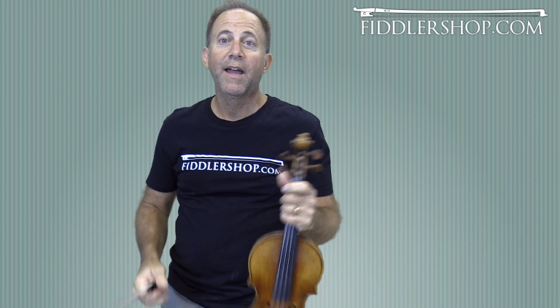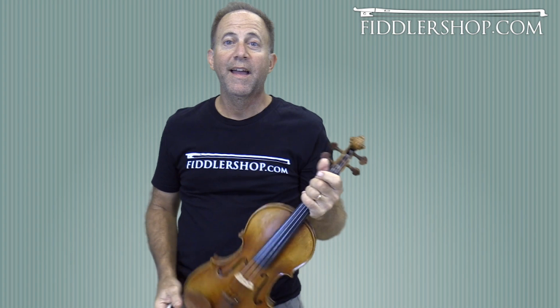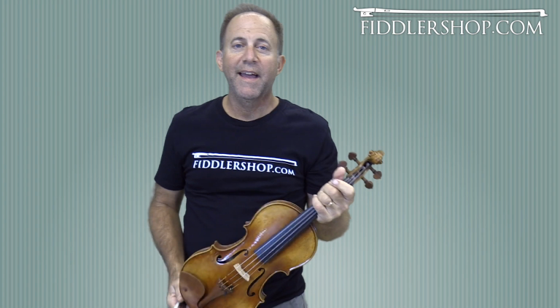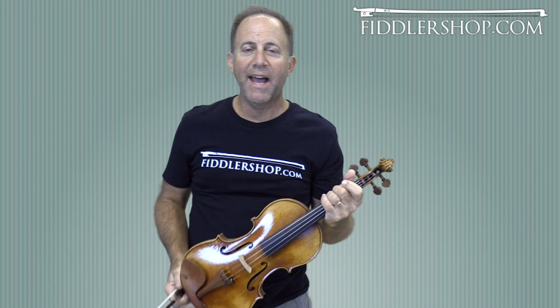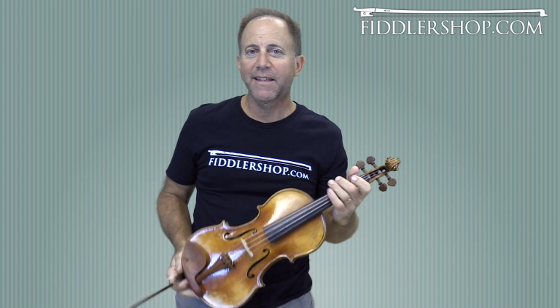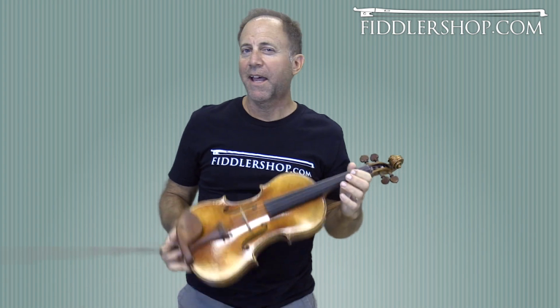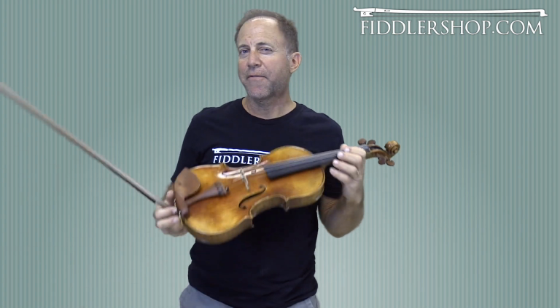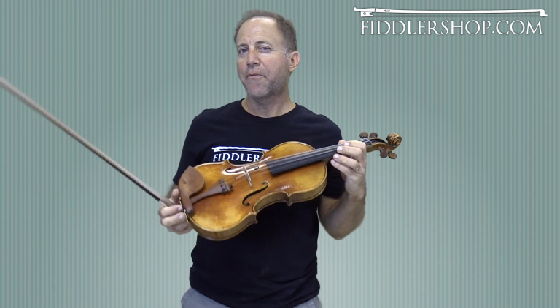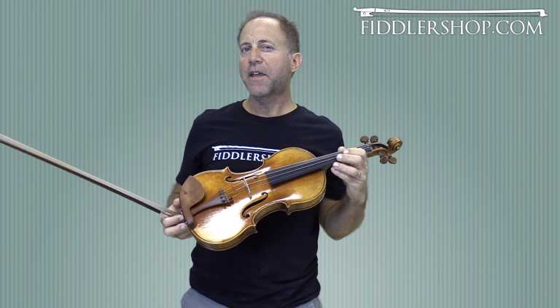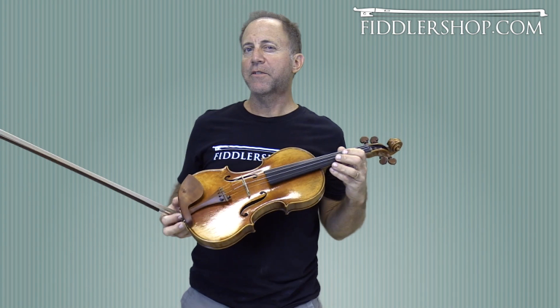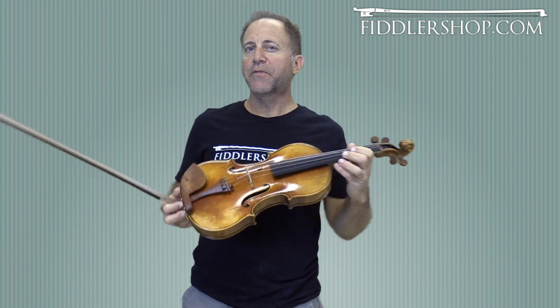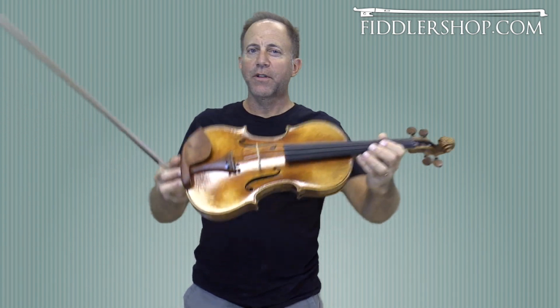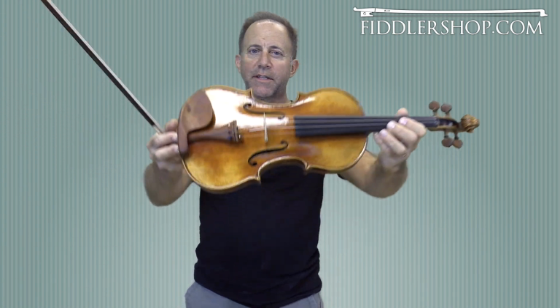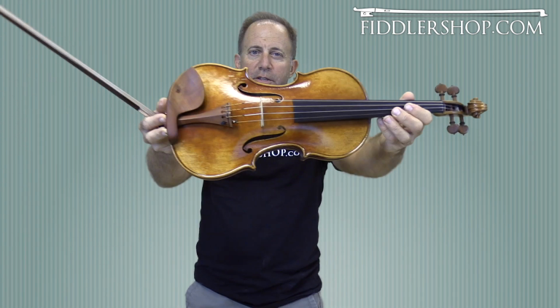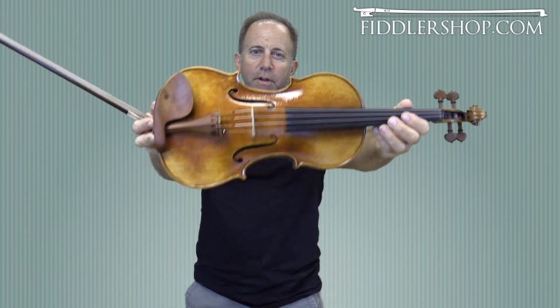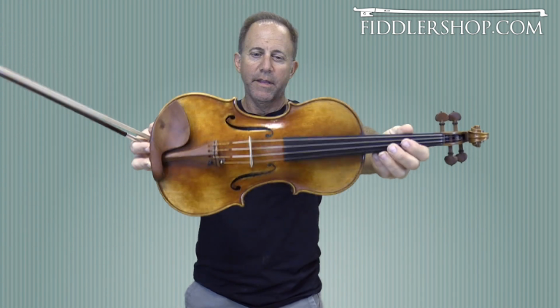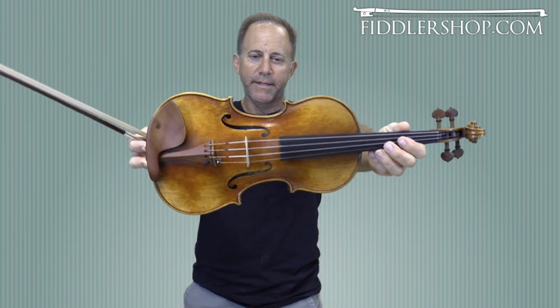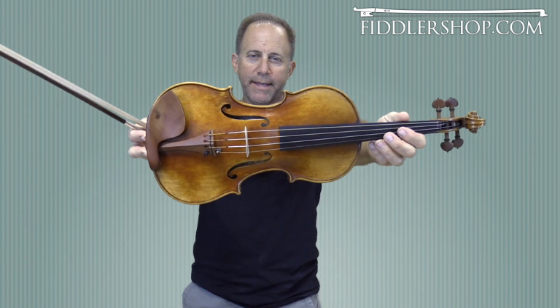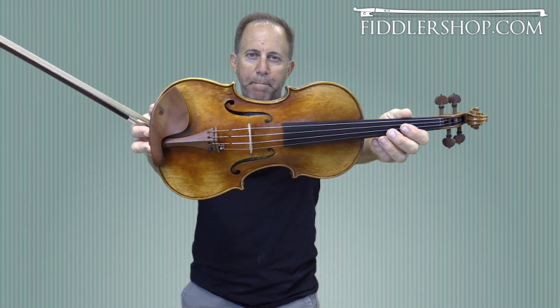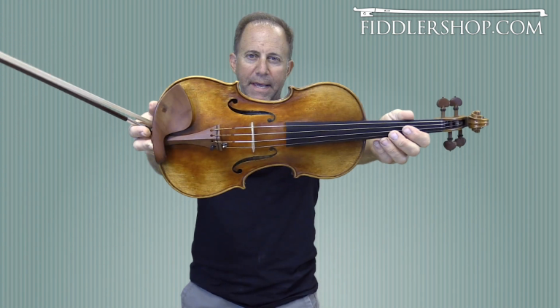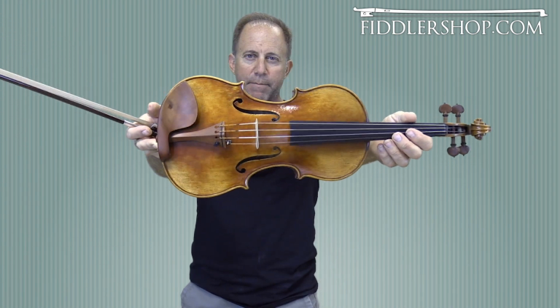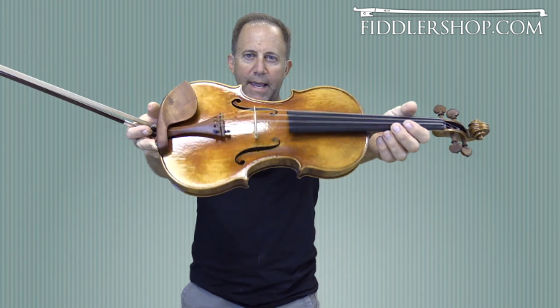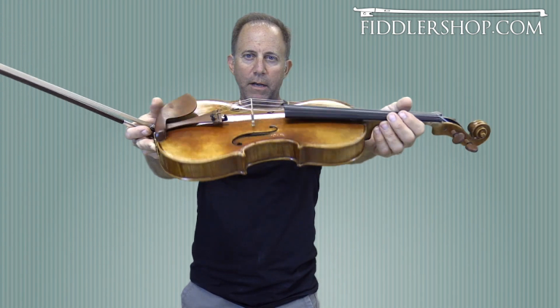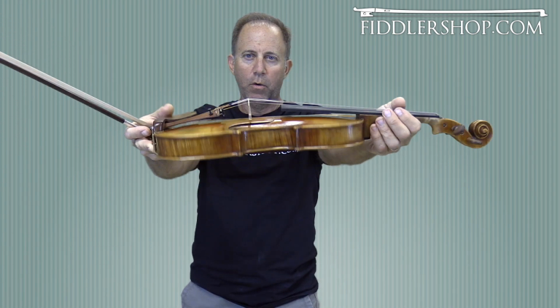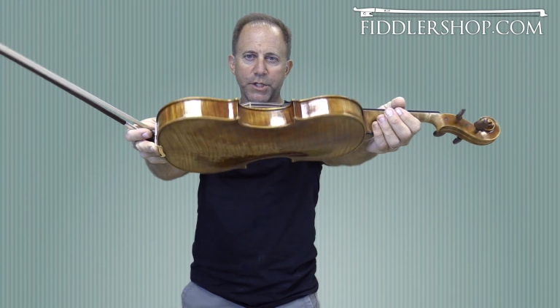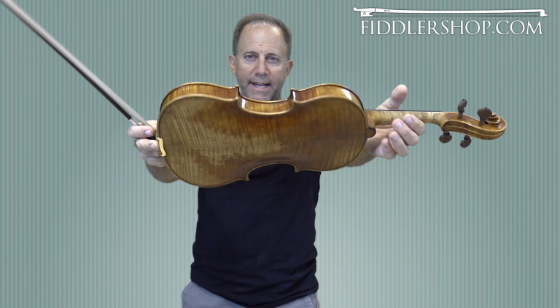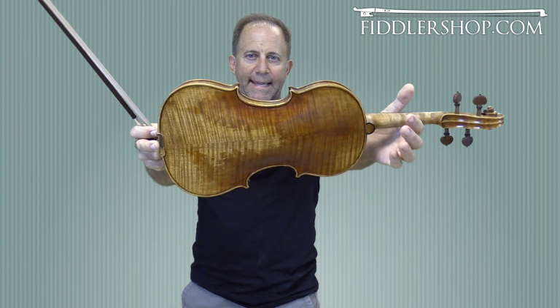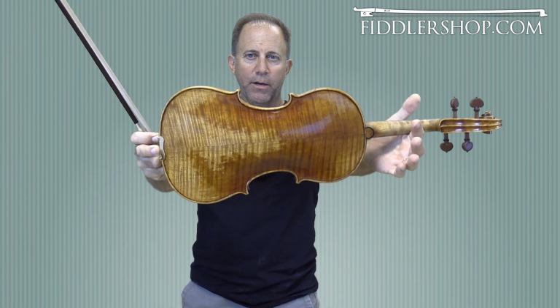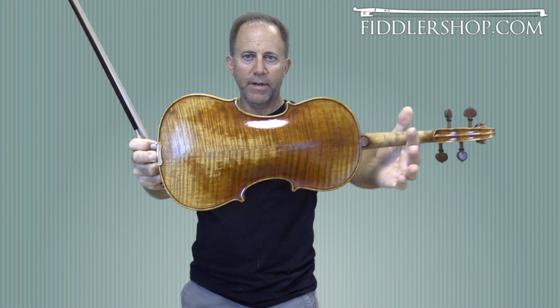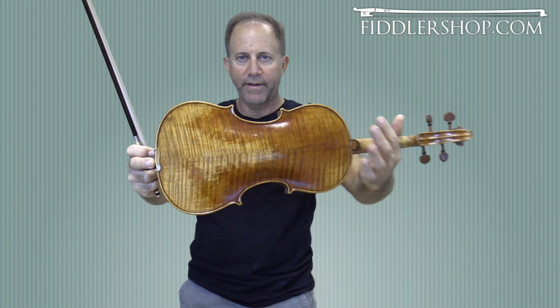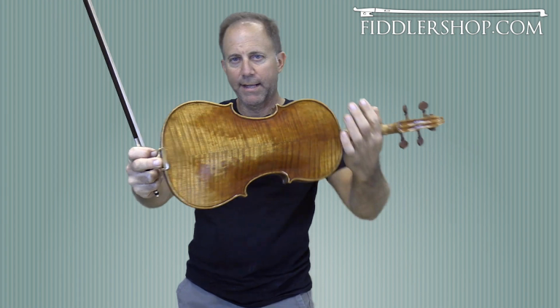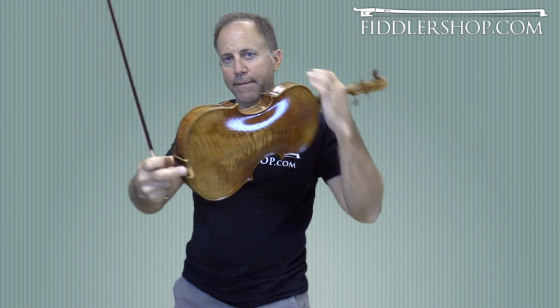Hey Alan, I have three instruments for you to listen to. This is a Benchmade Holstein Kennelne Violin.